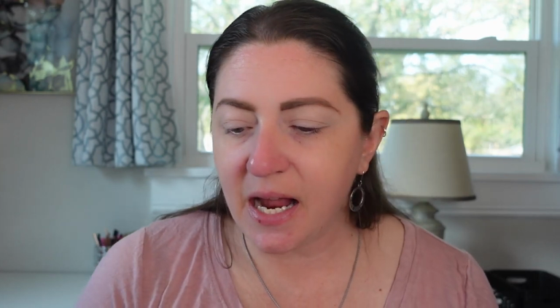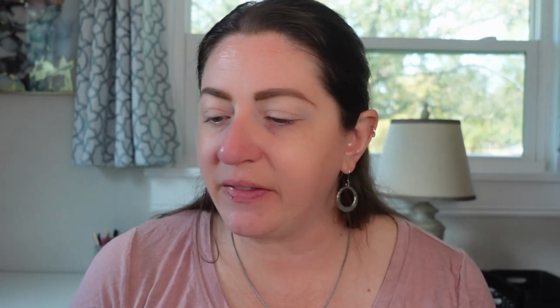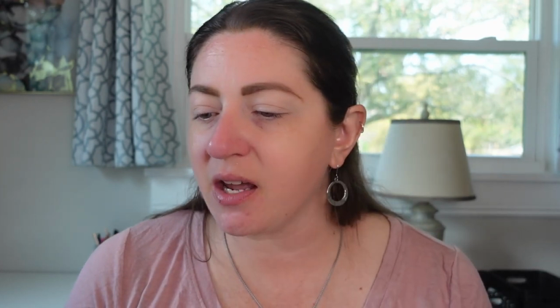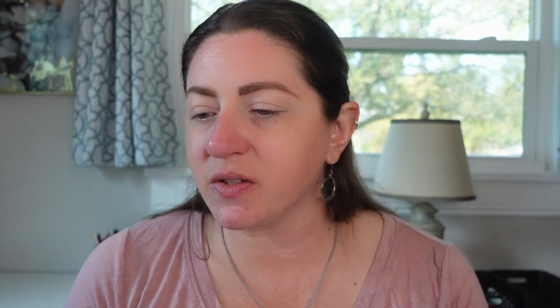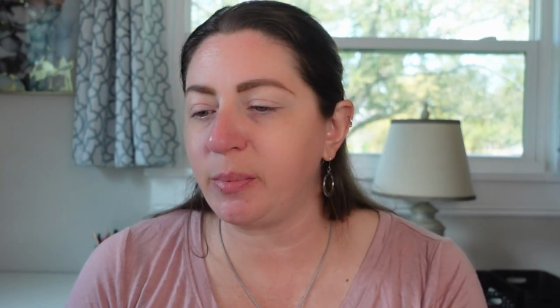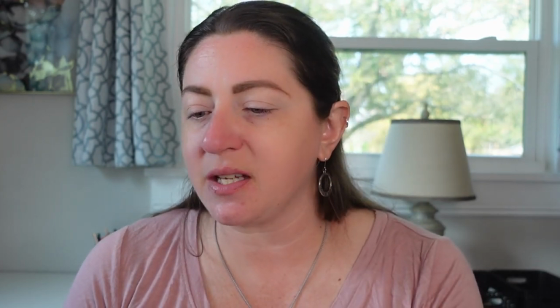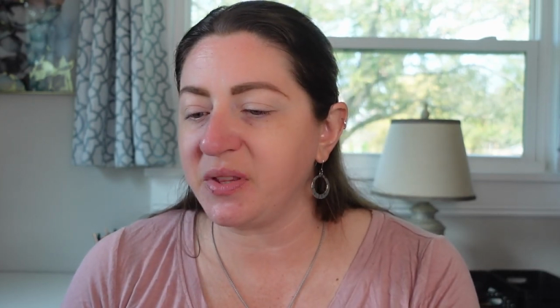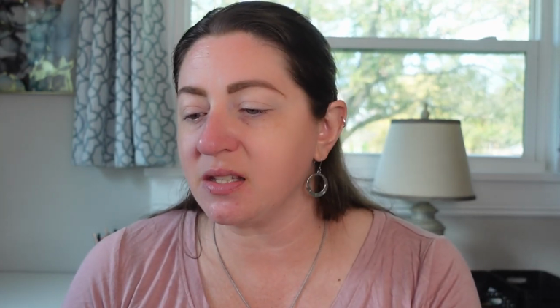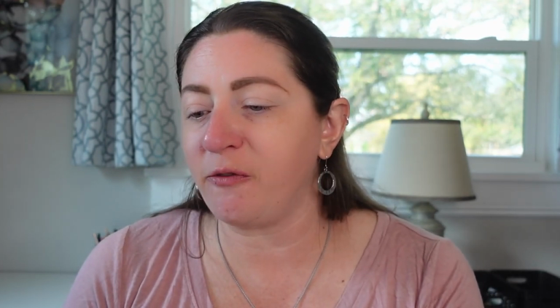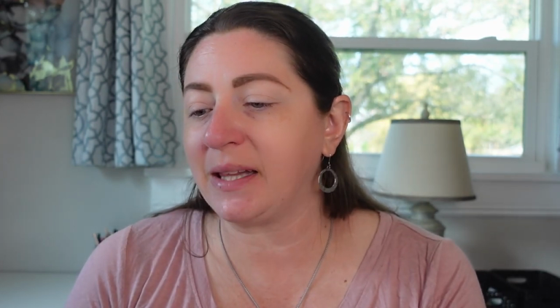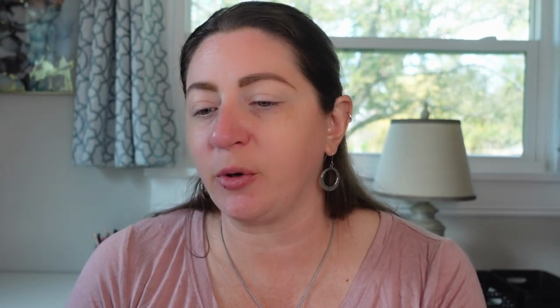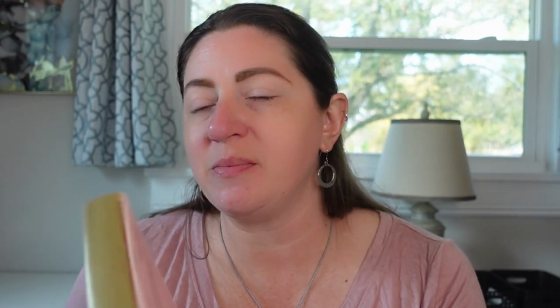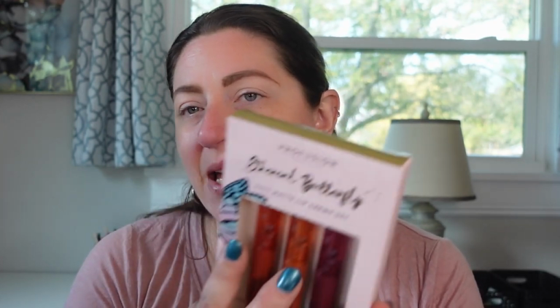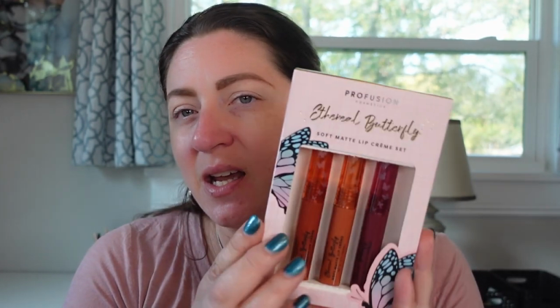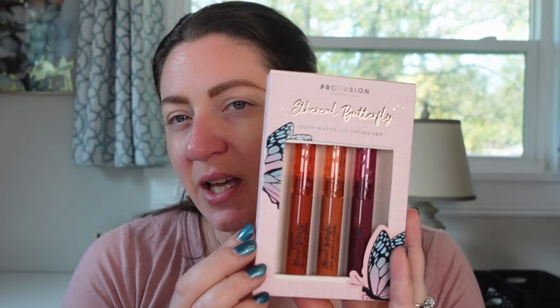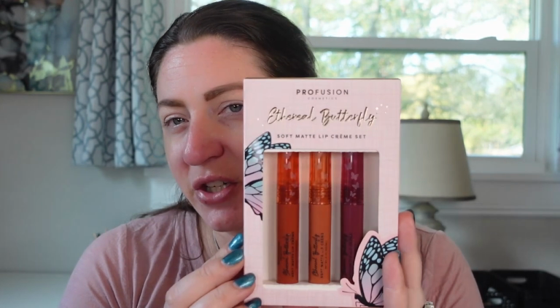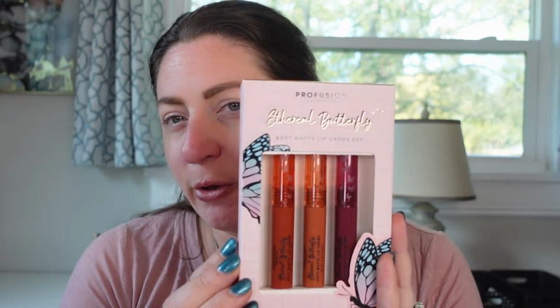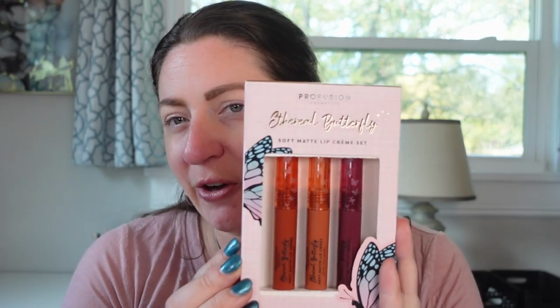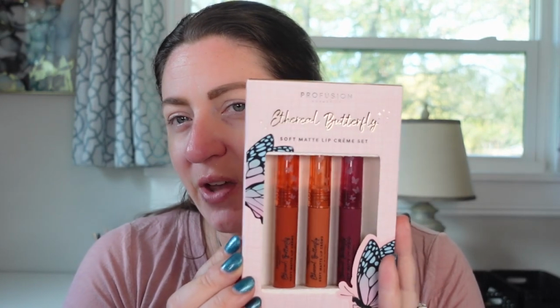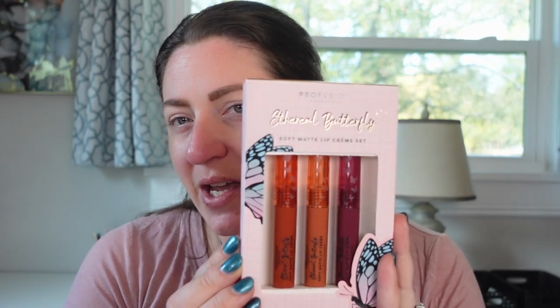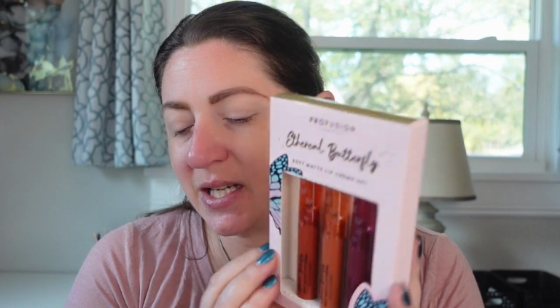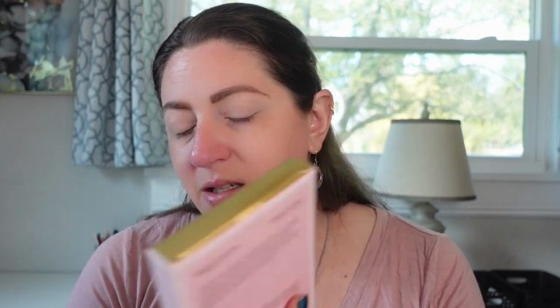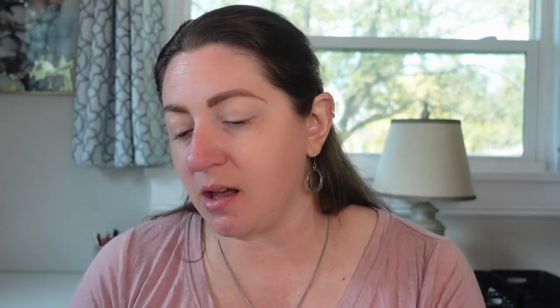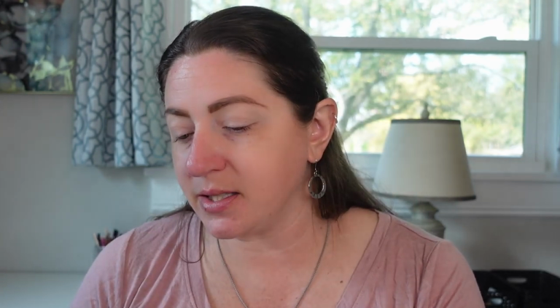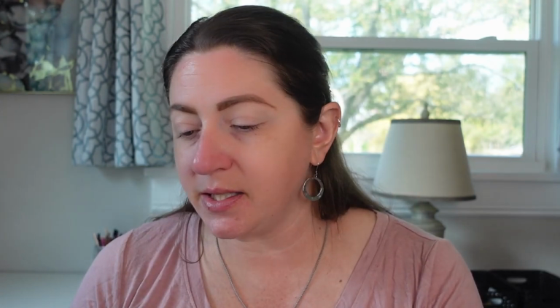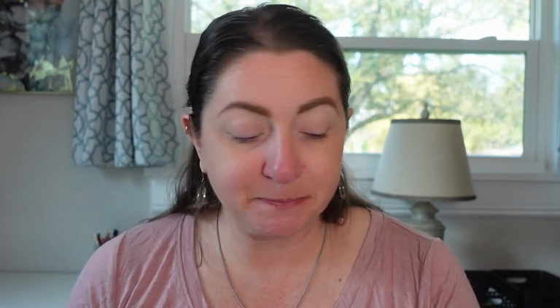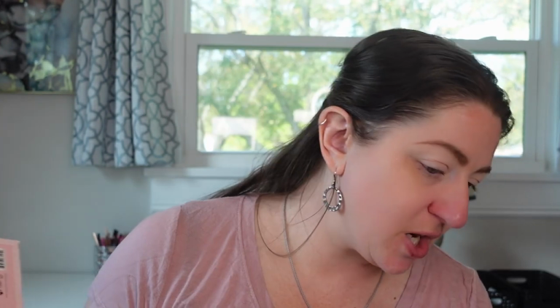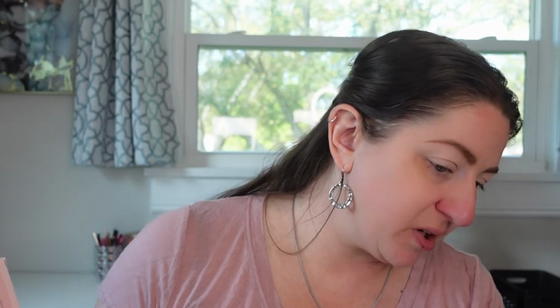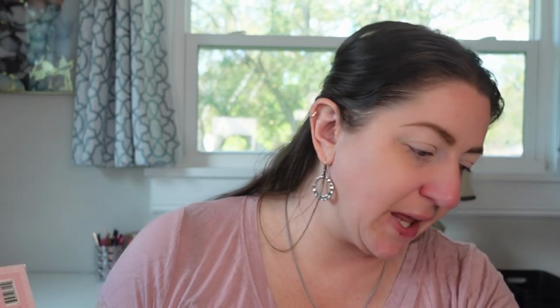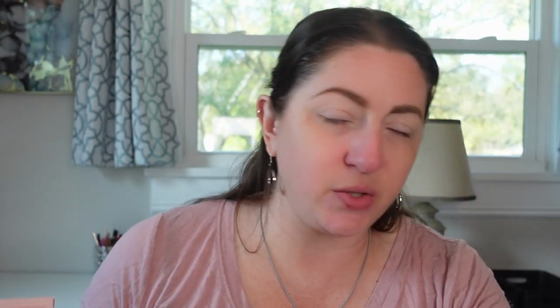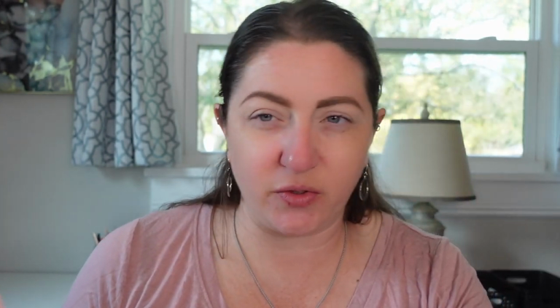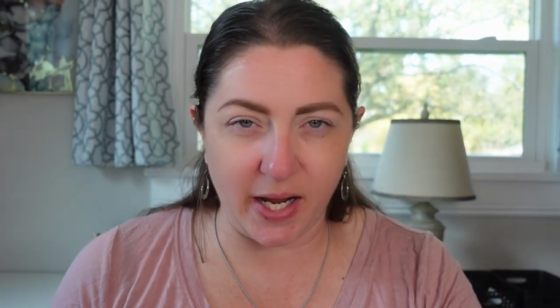I also picked up the Soft Matte Lip Cream Set in Ethereal Butterfly. I didn't get the glosses, which I would have liked to have tried.